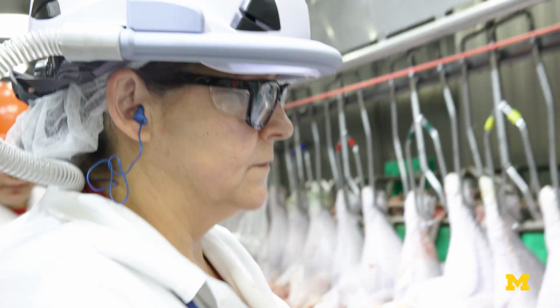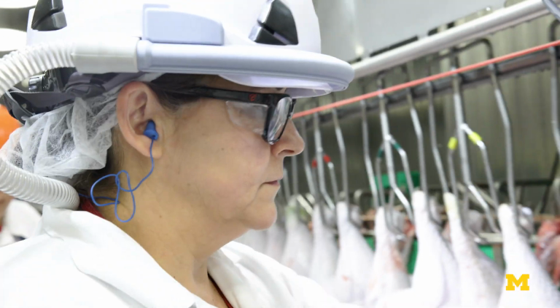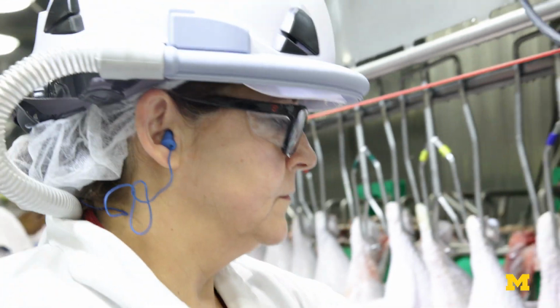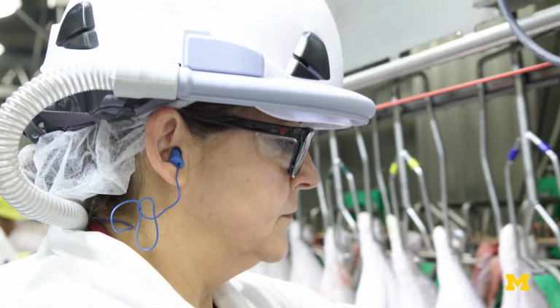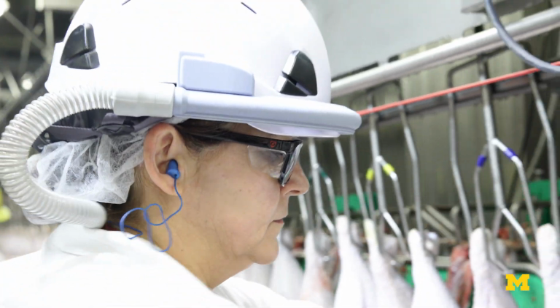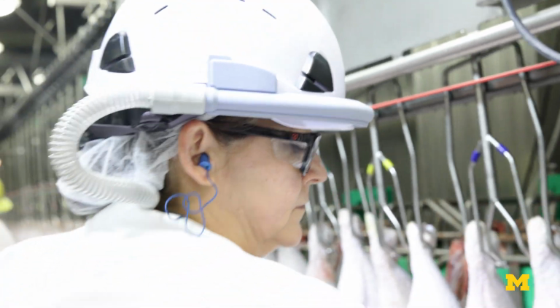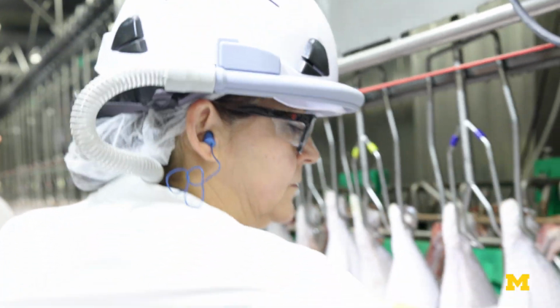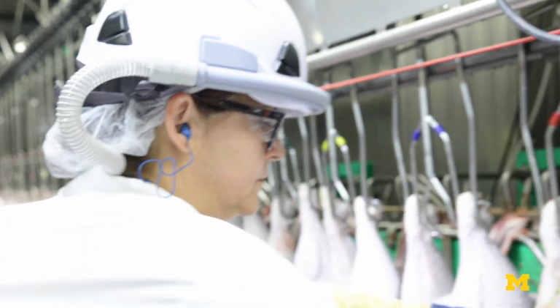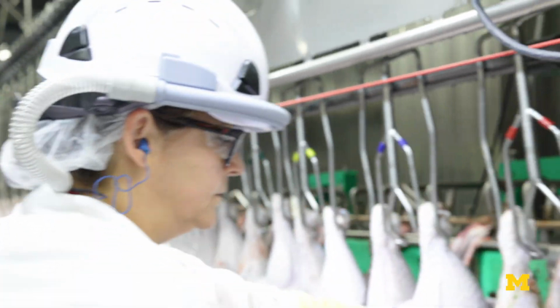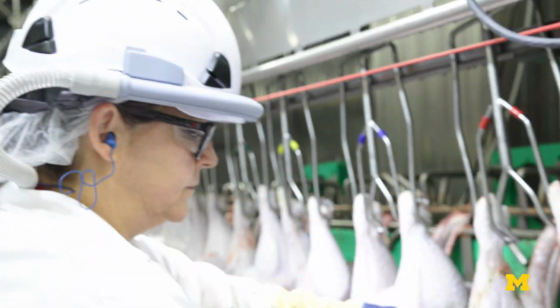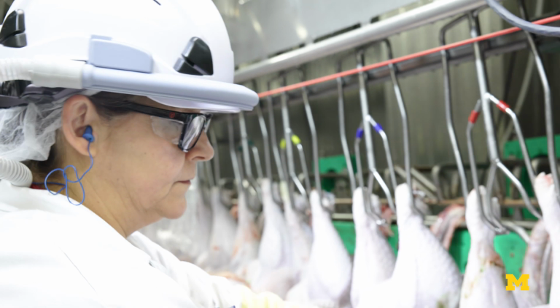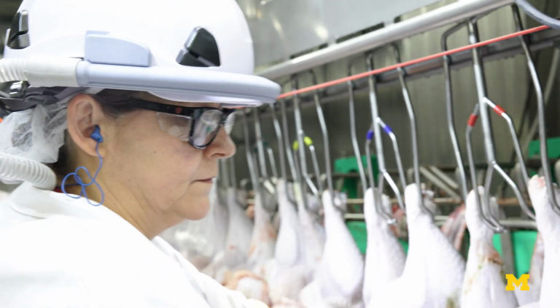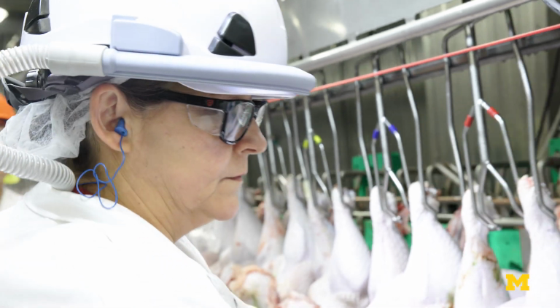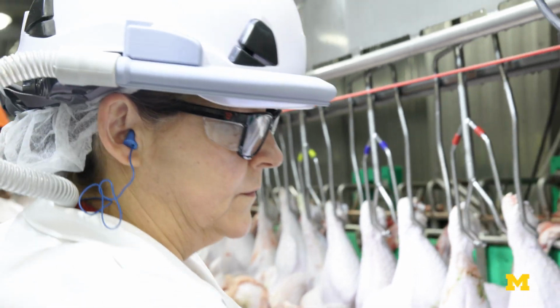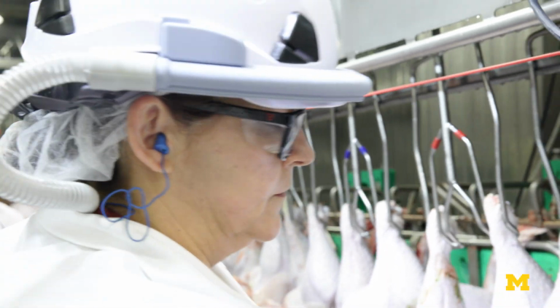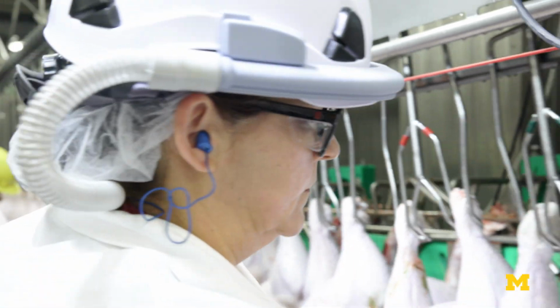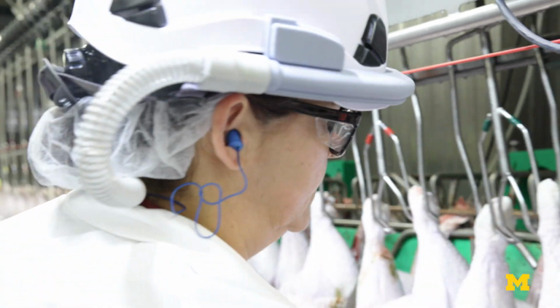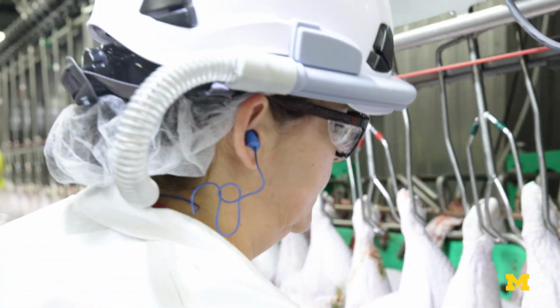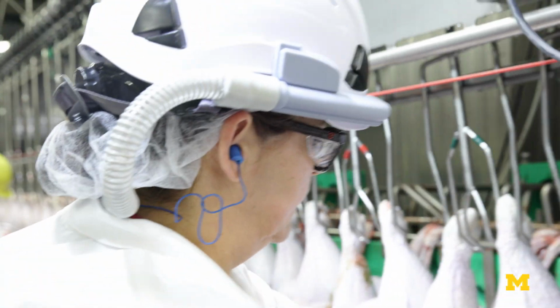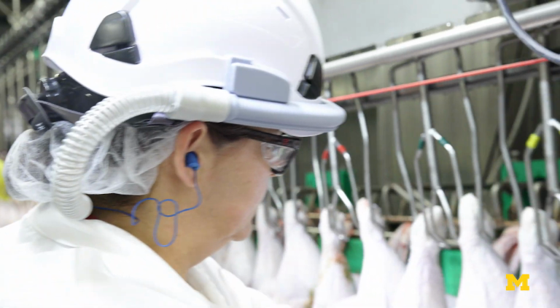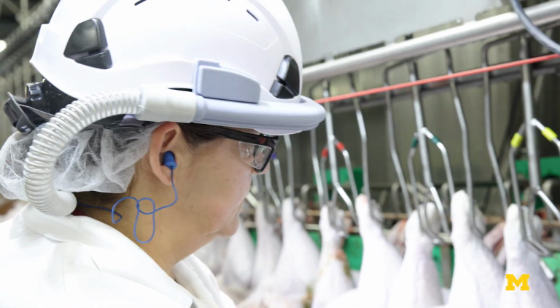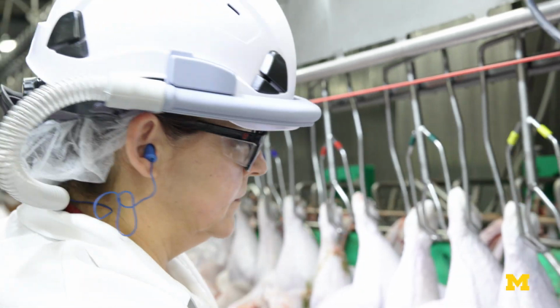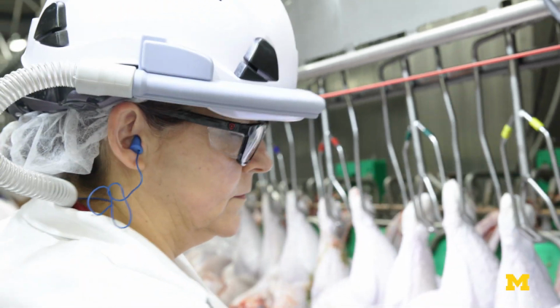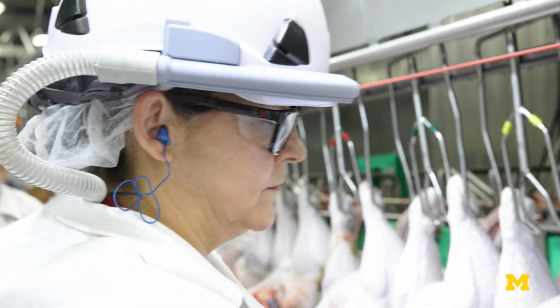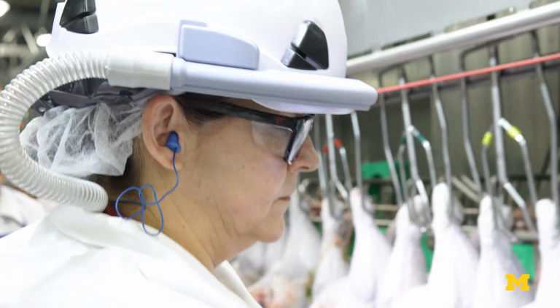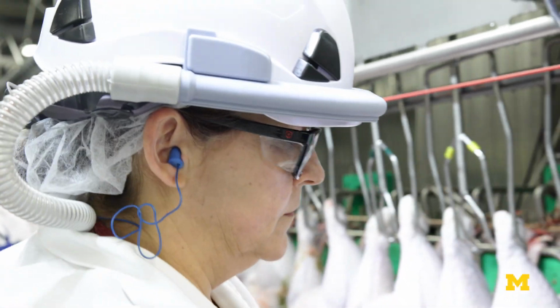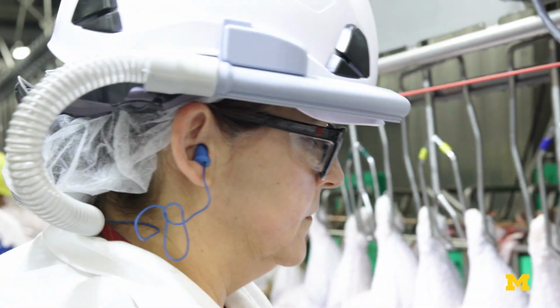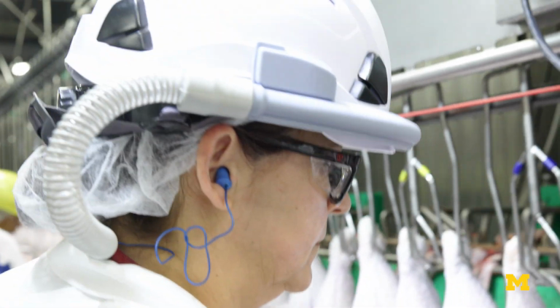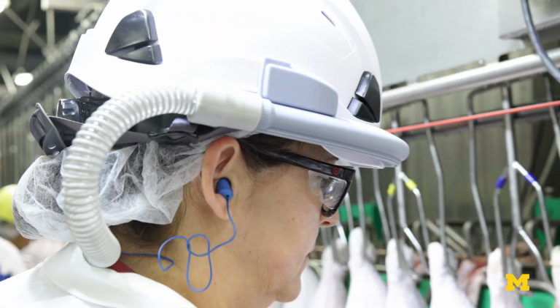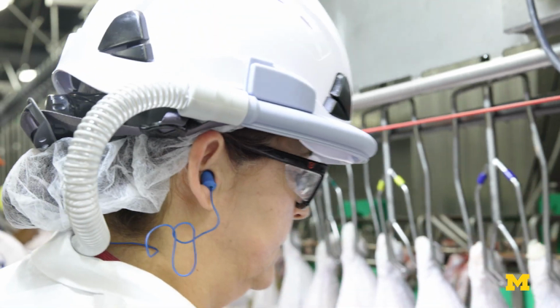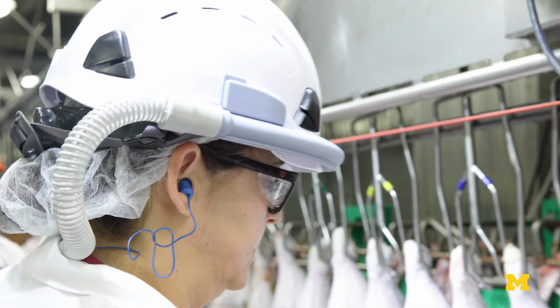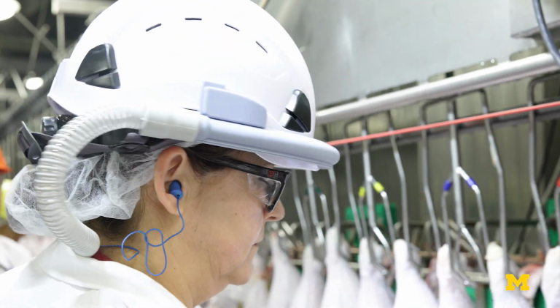If there are a thousand particles approaching your face, wearing the air curtain knocks that number down to three.